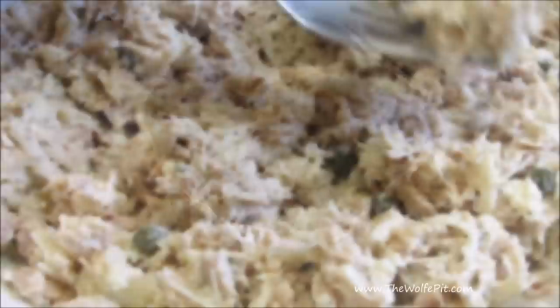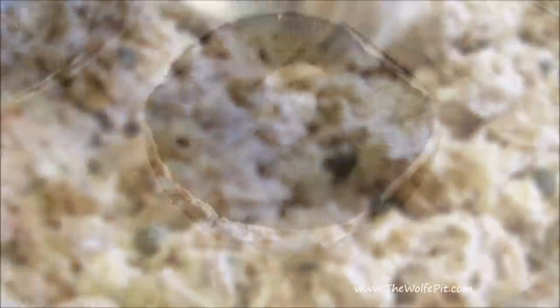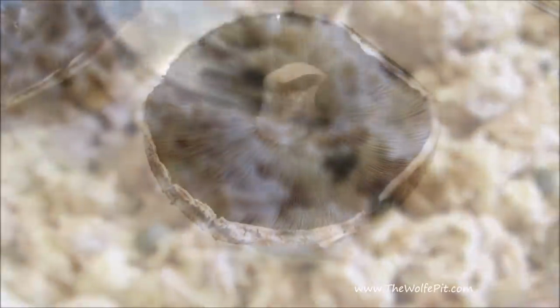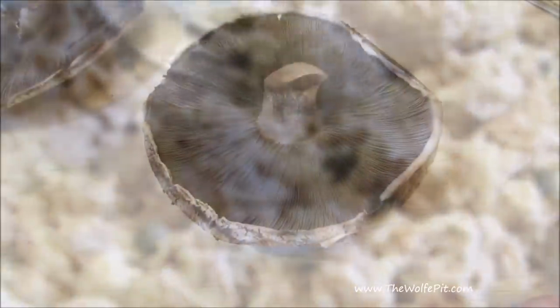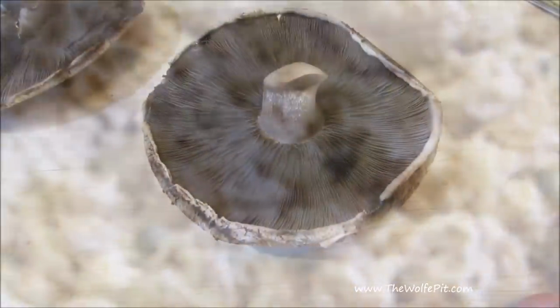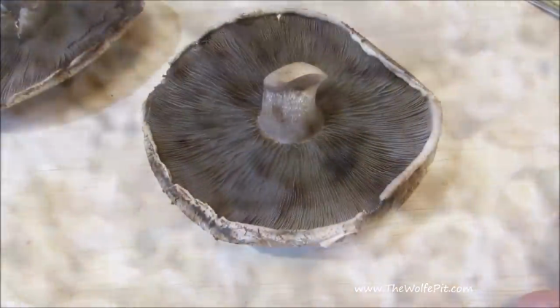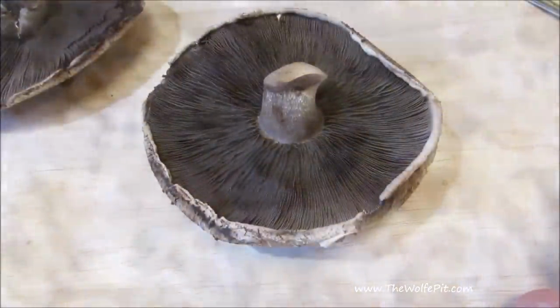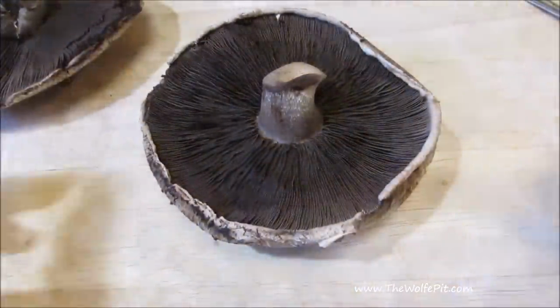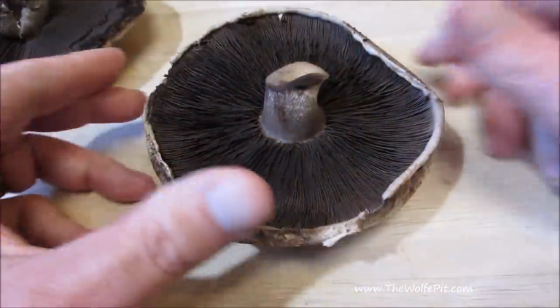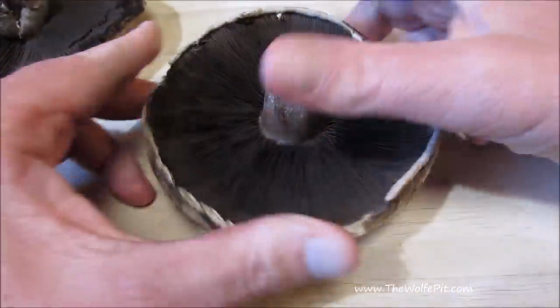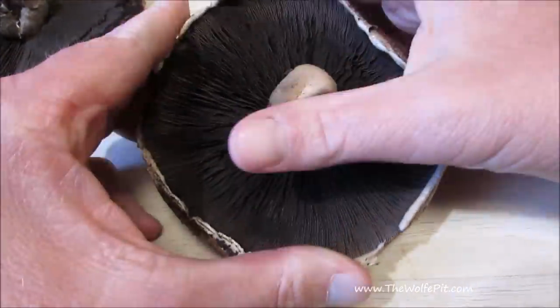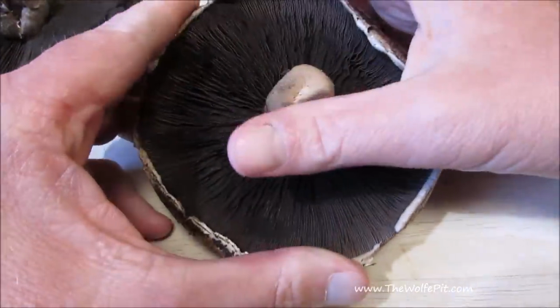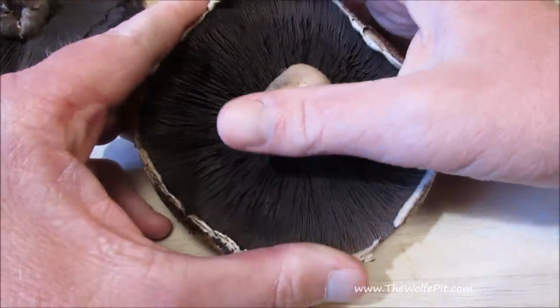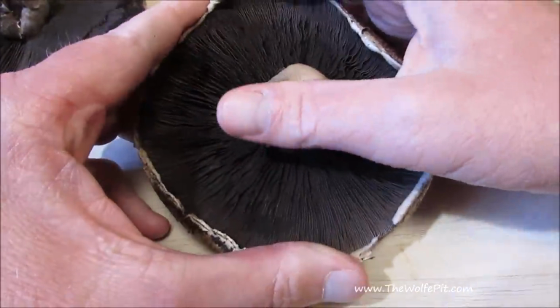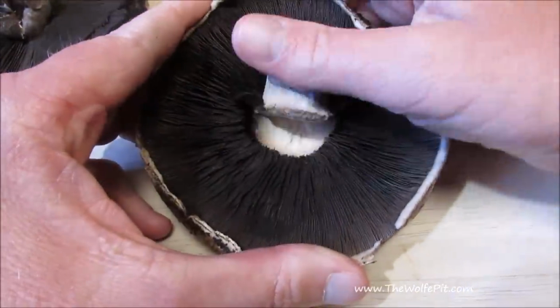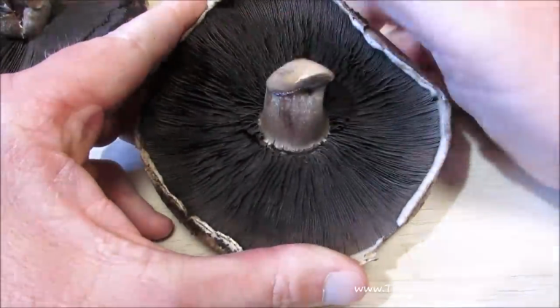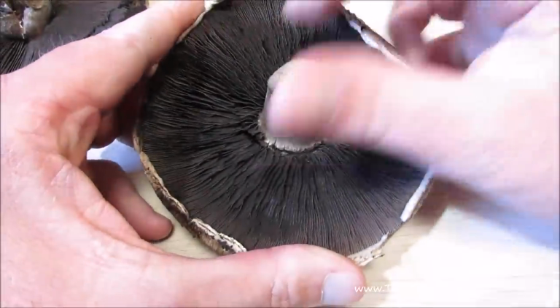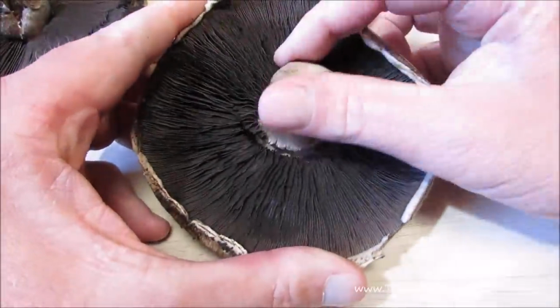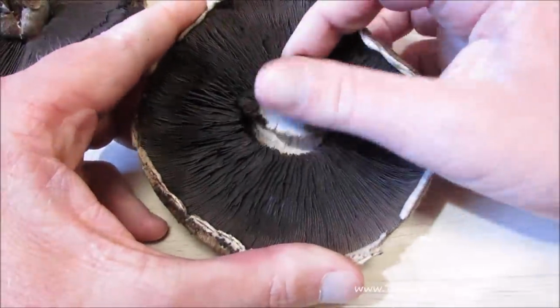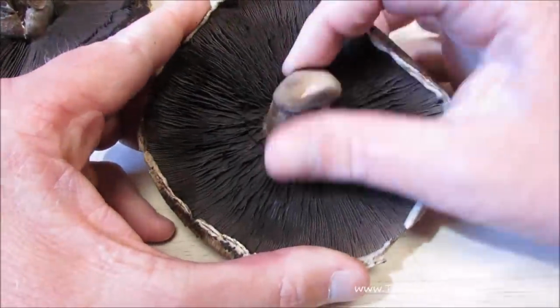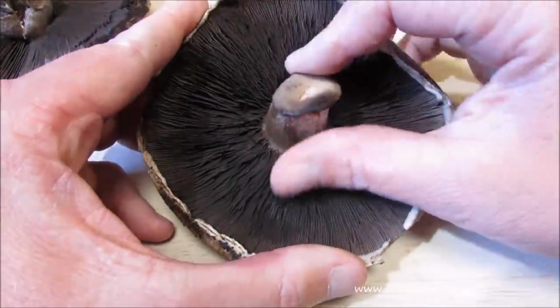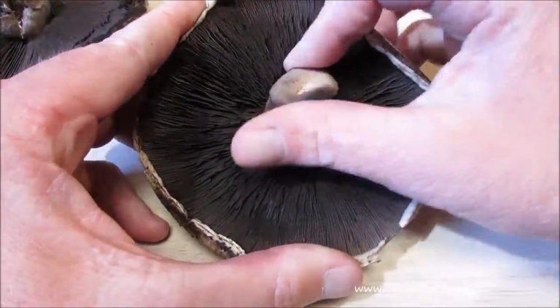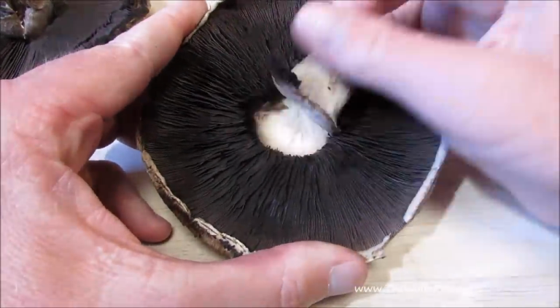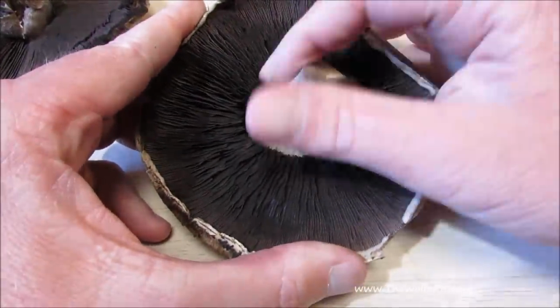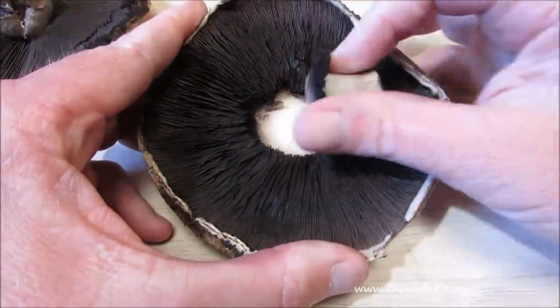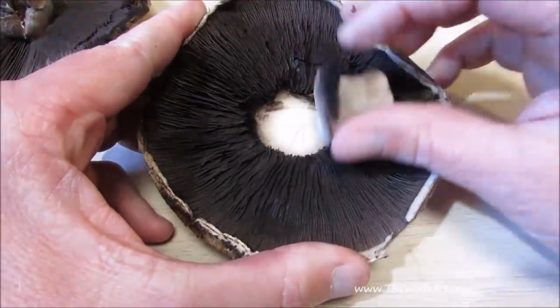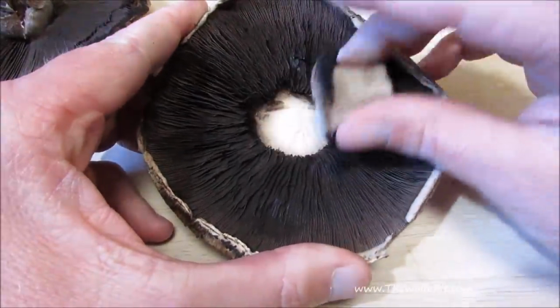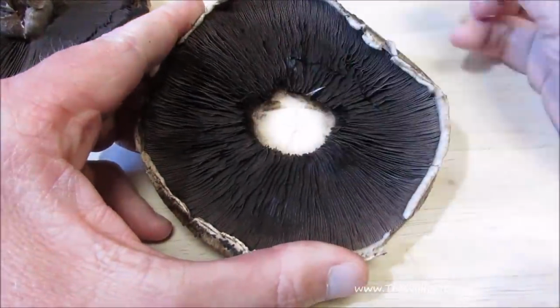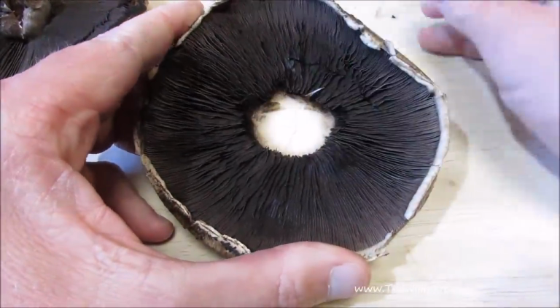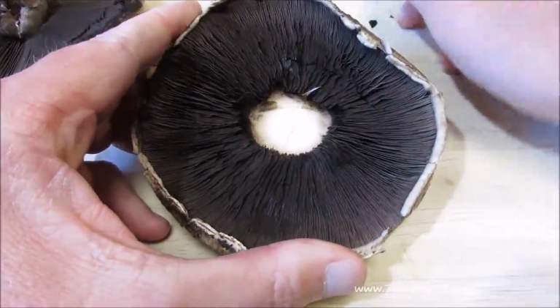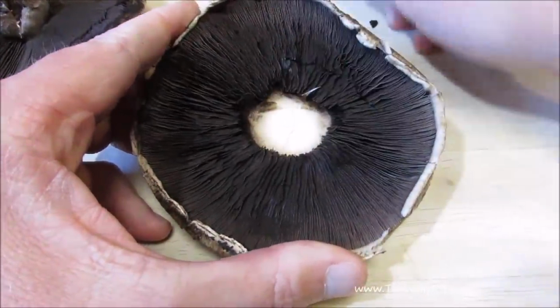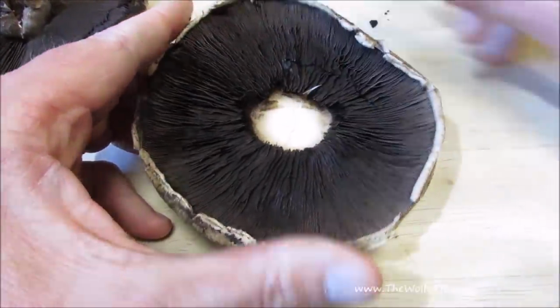For the bread in our tuna melts, I'm going to use portobello mushrooms. Now remove the stems and scoop out the gills.